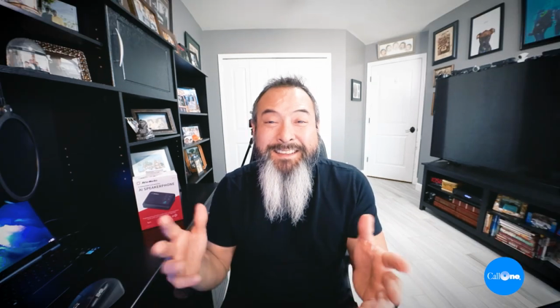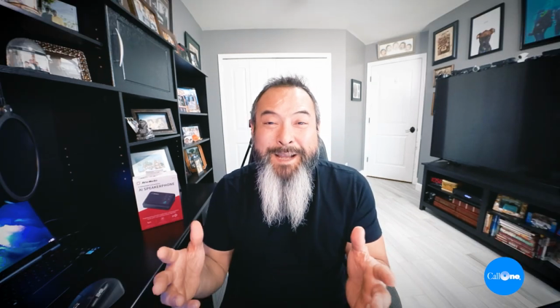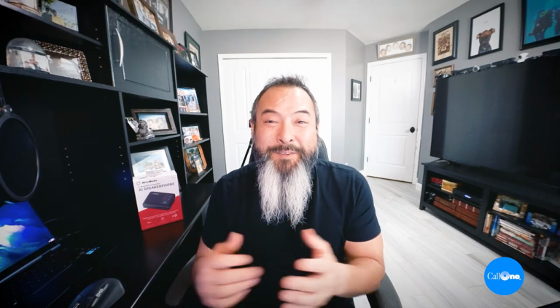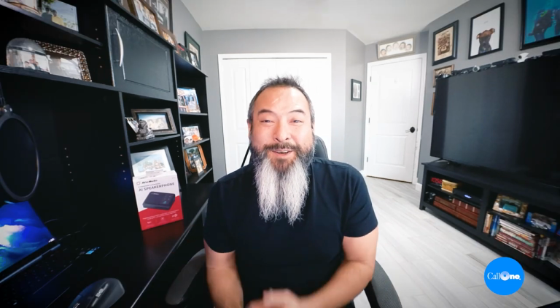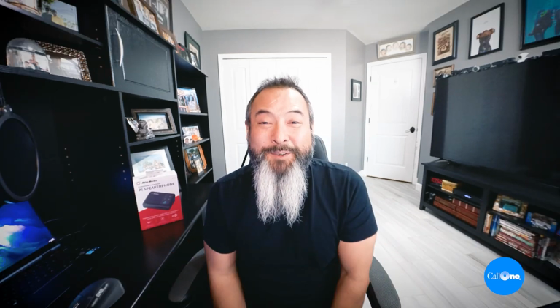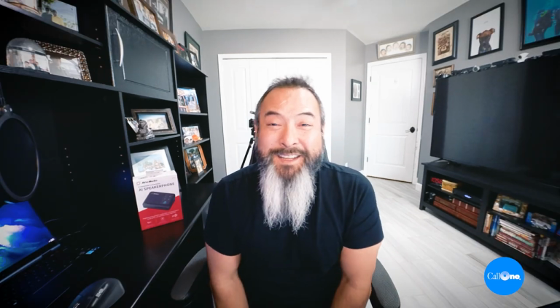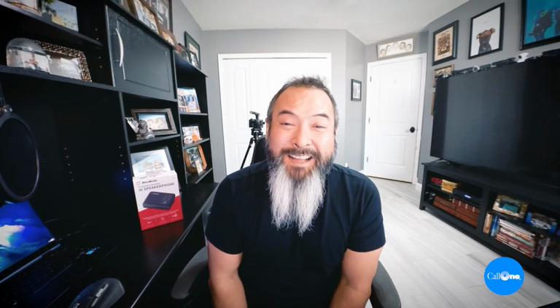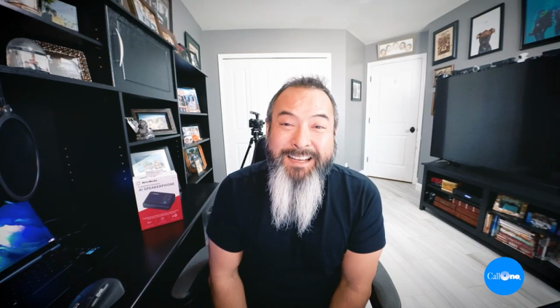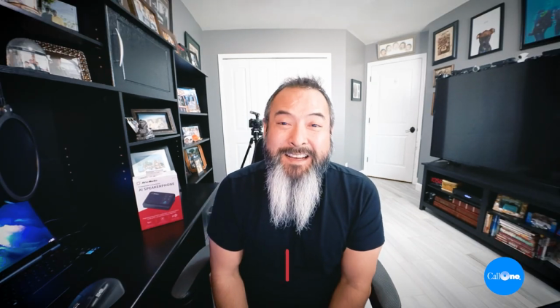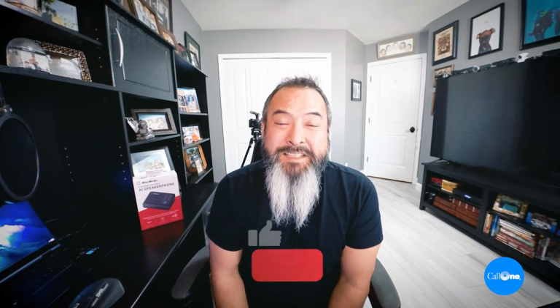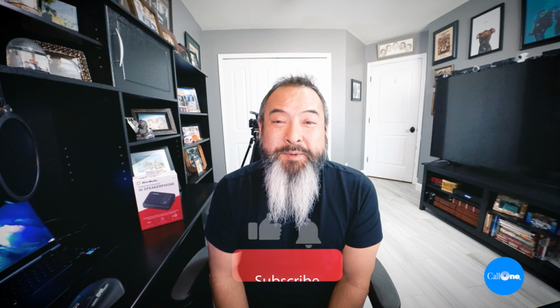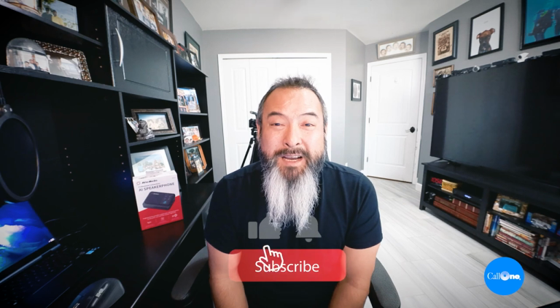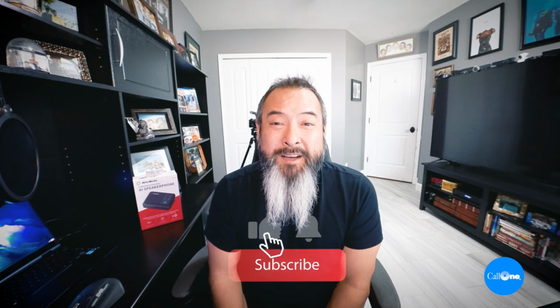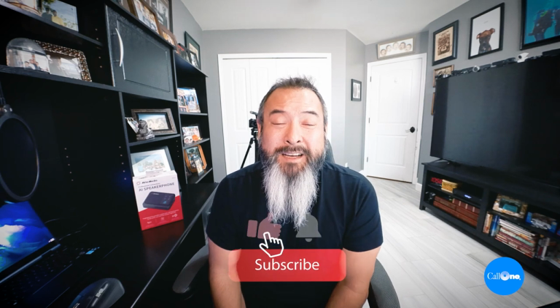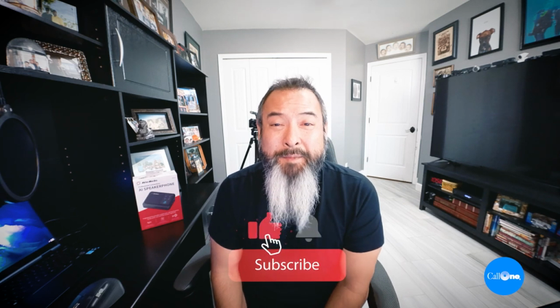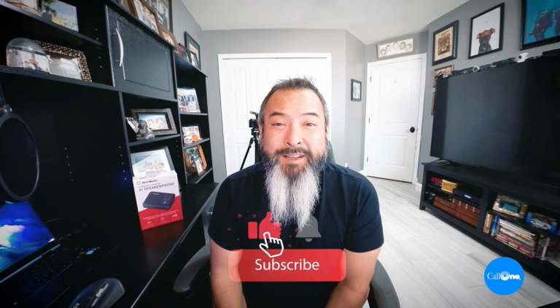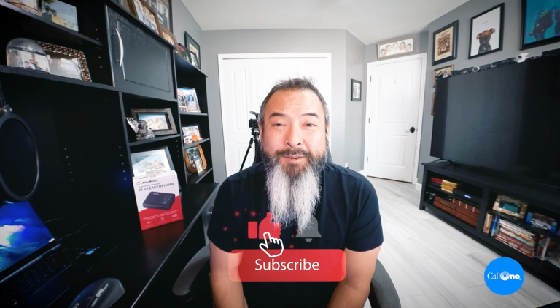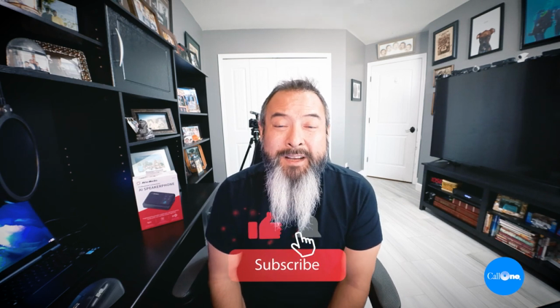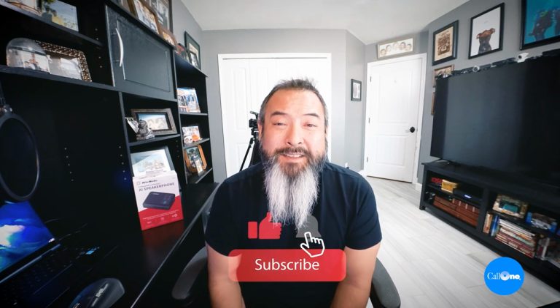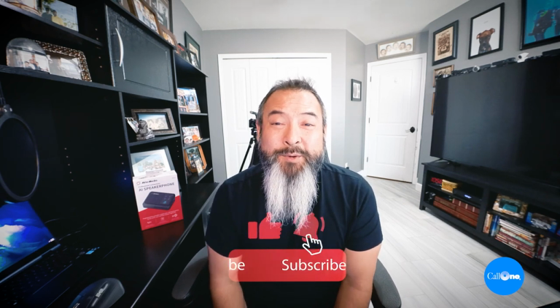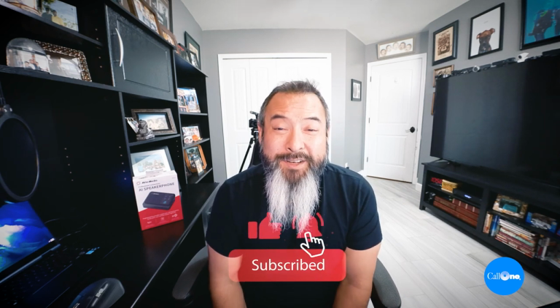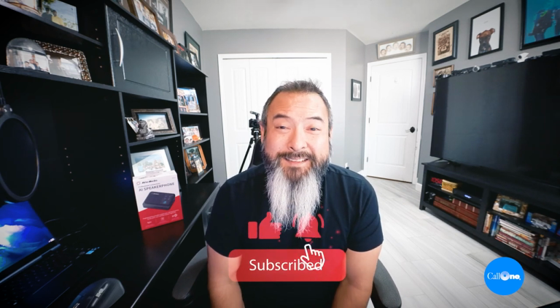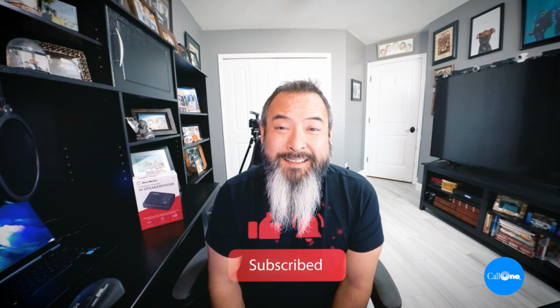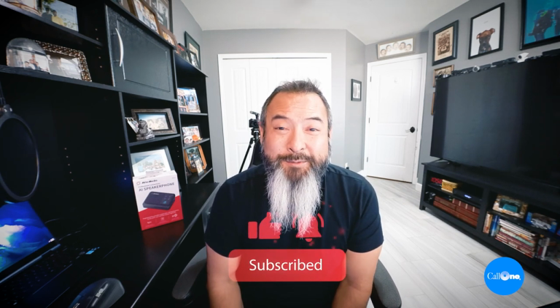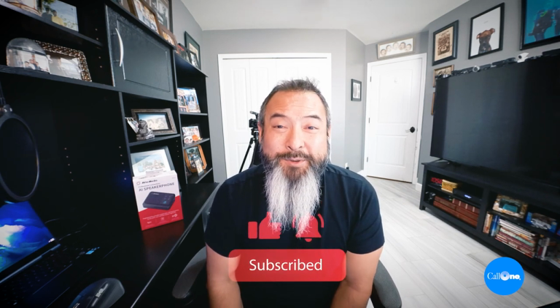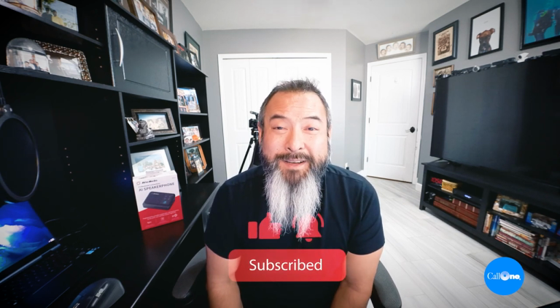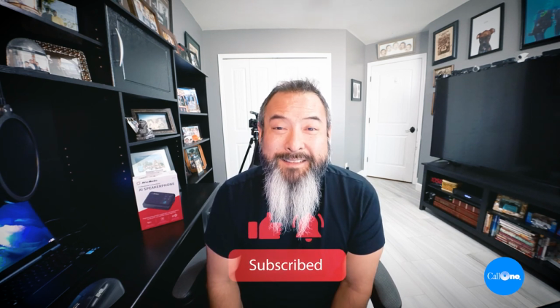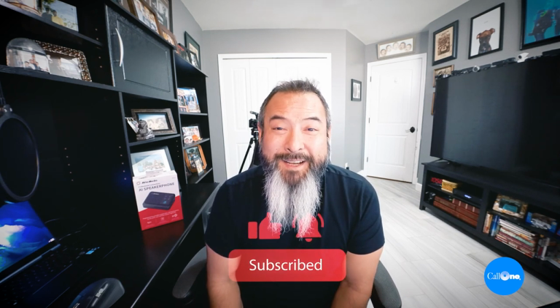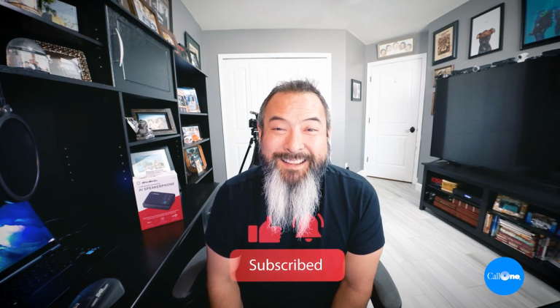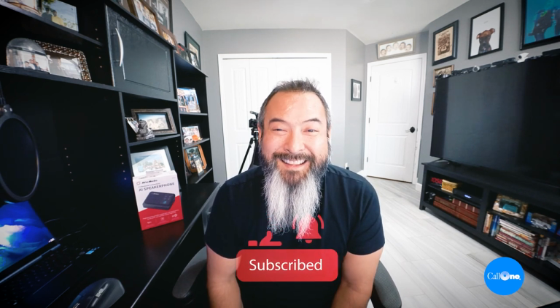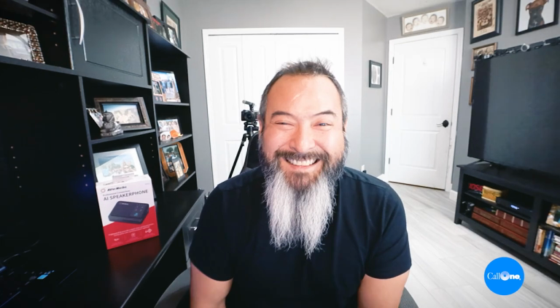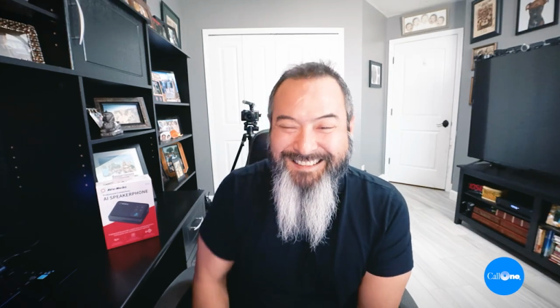If you like this type of video, don't forget to like, subscribe, comment below, let us know what you'd like to see, and we'll do our best to make it. Thanks.